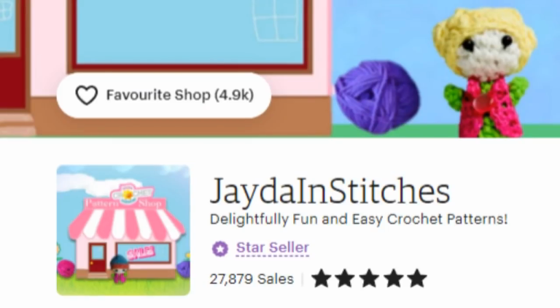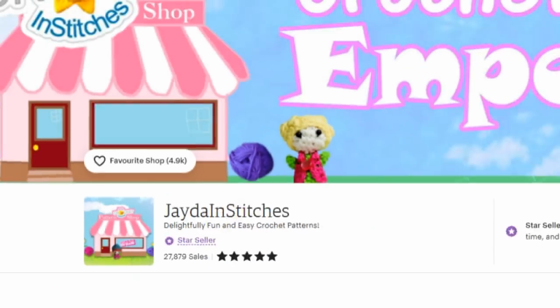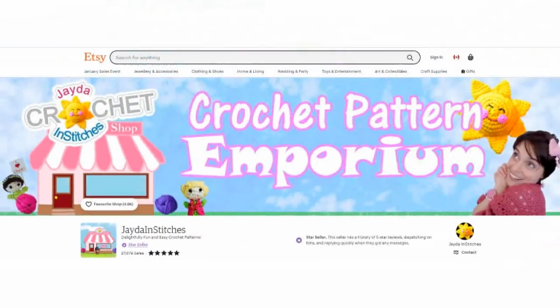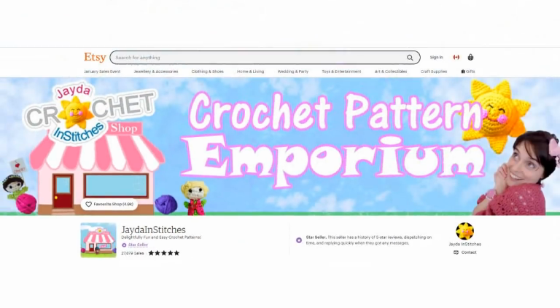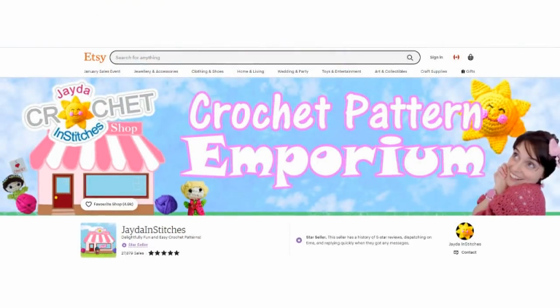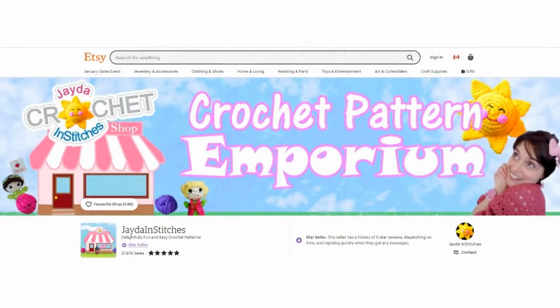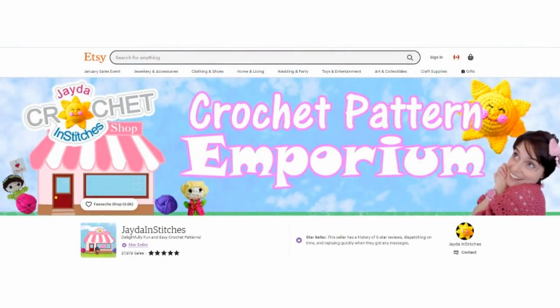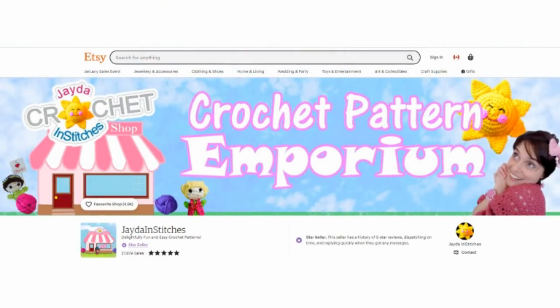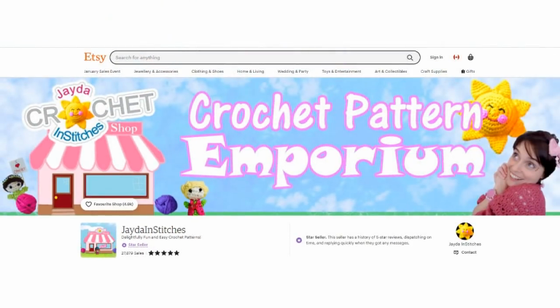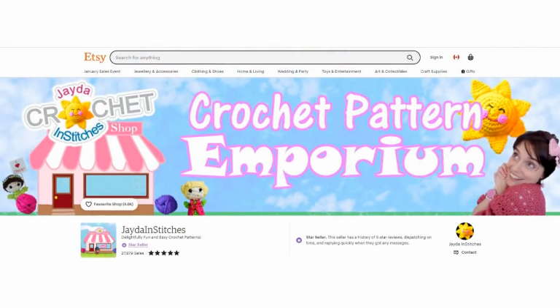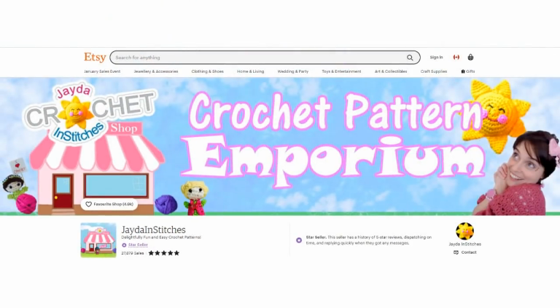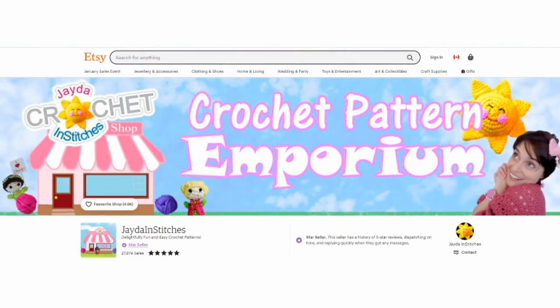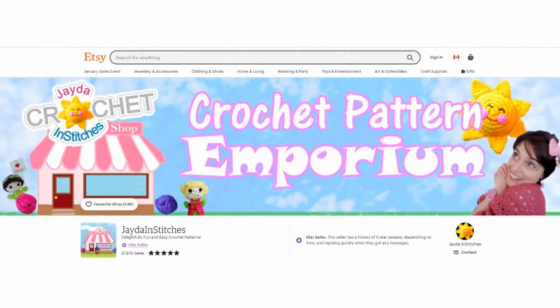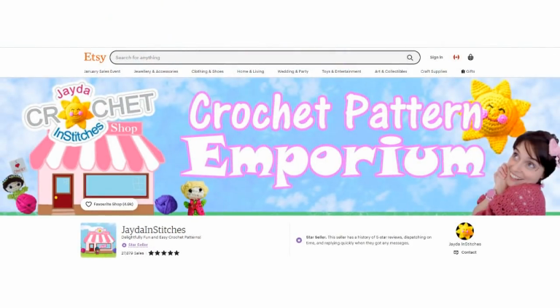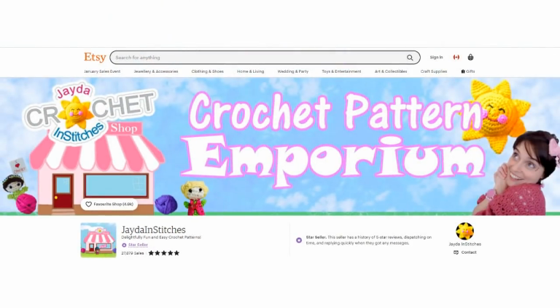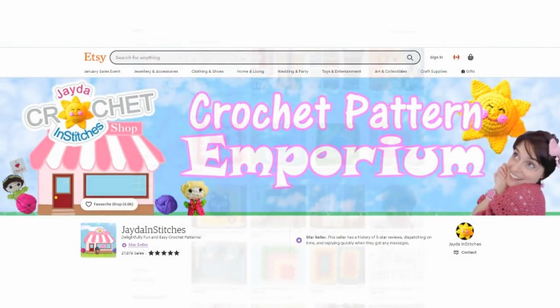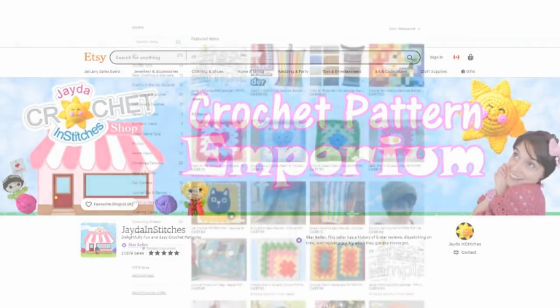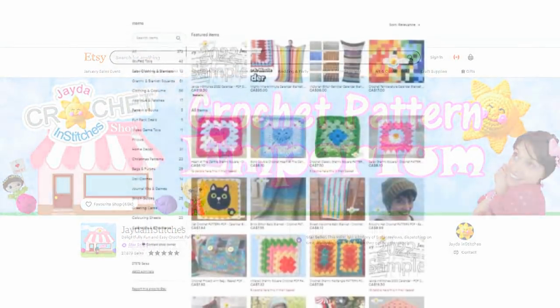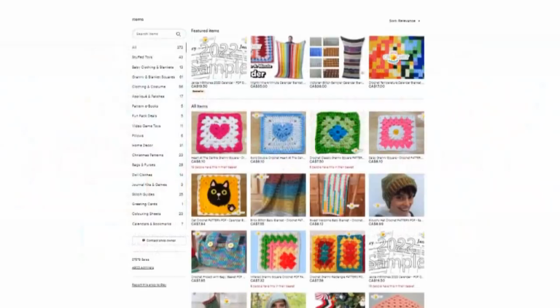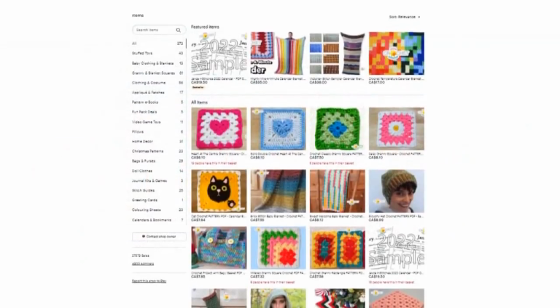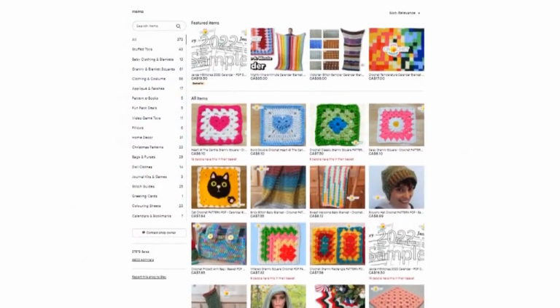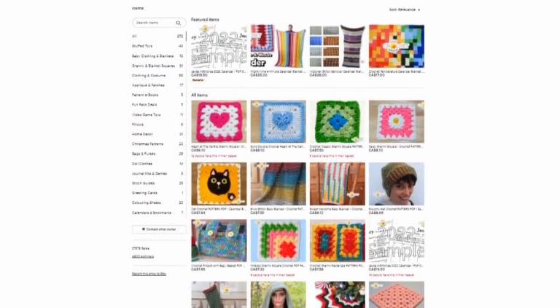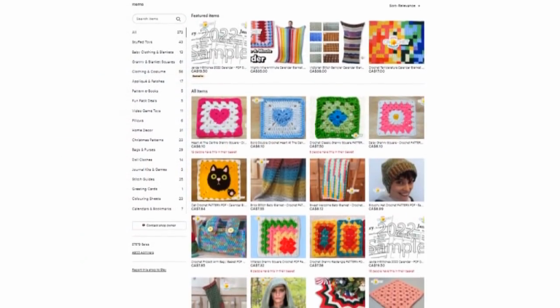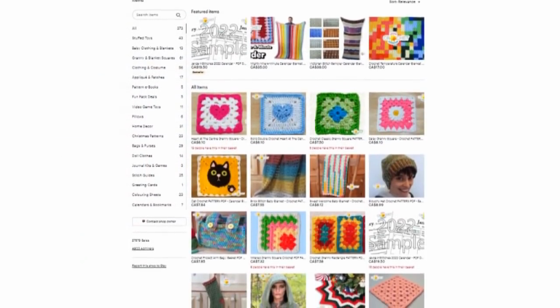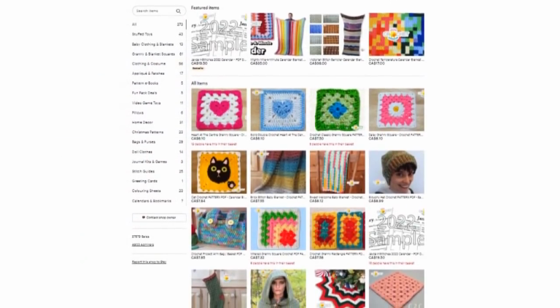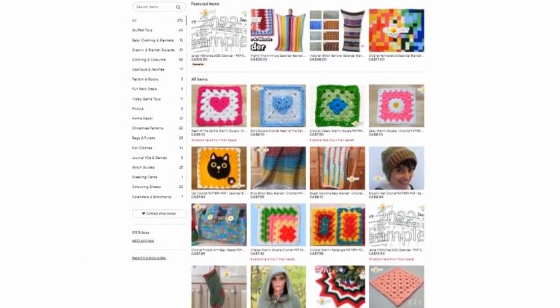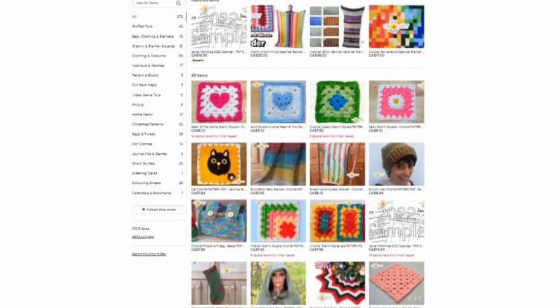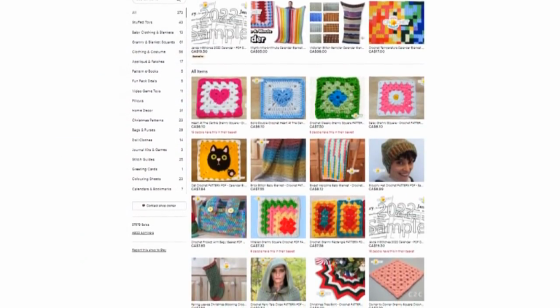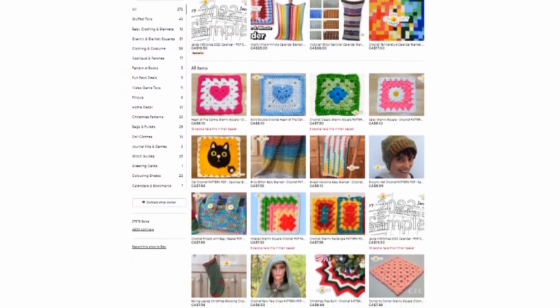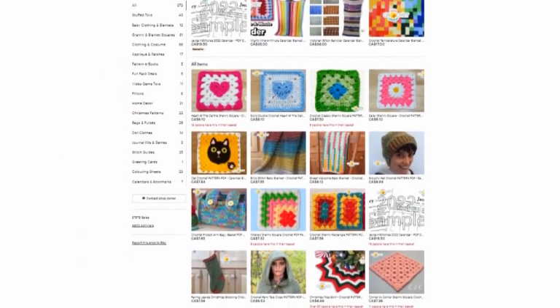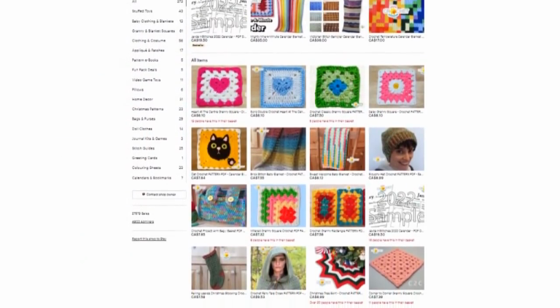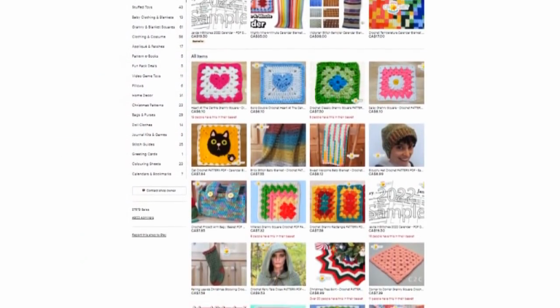Please visit our shop and purchase a pattern — it helps support our show, and we'll put a link to our shop in the description box down below.